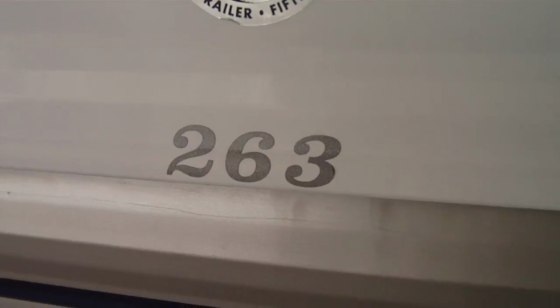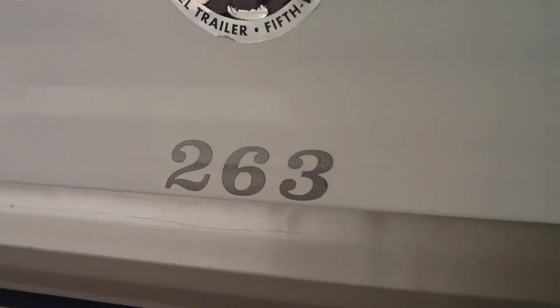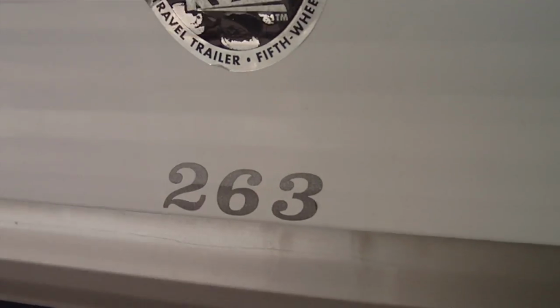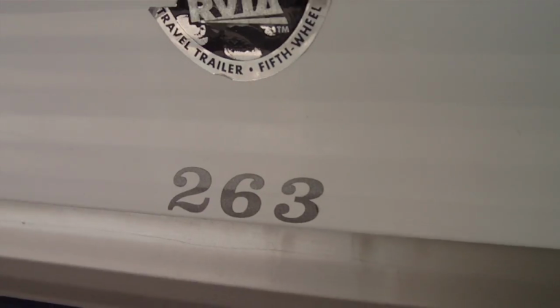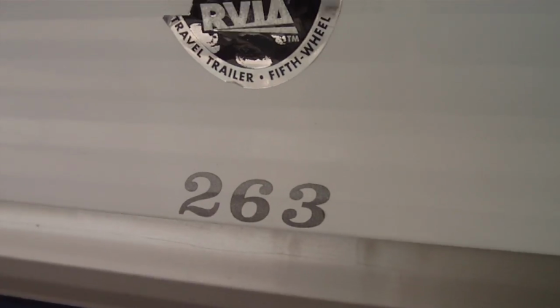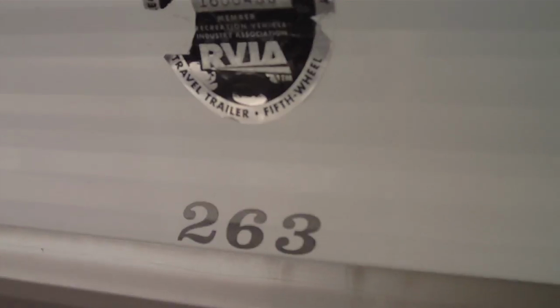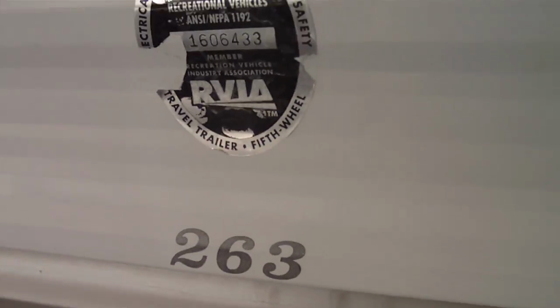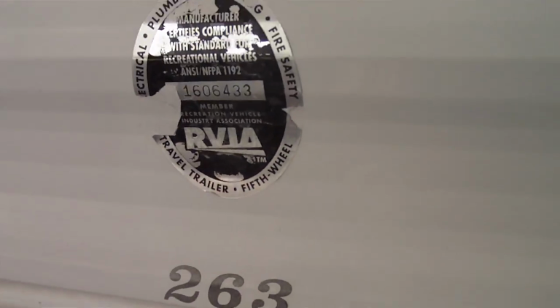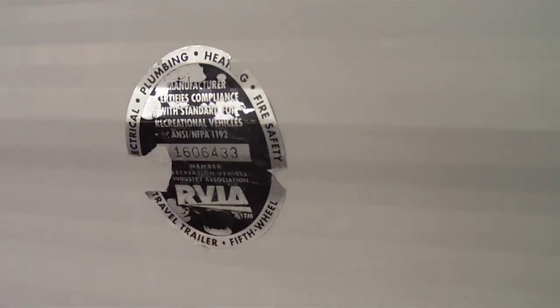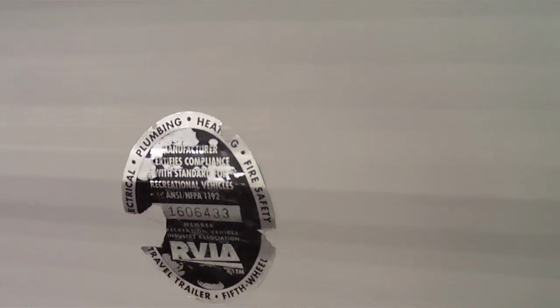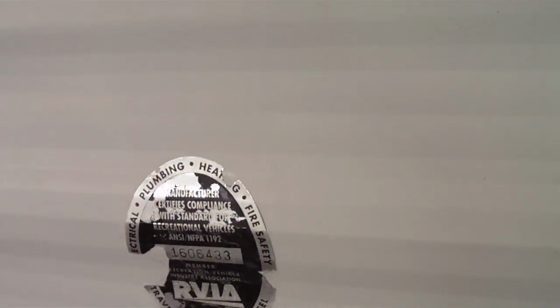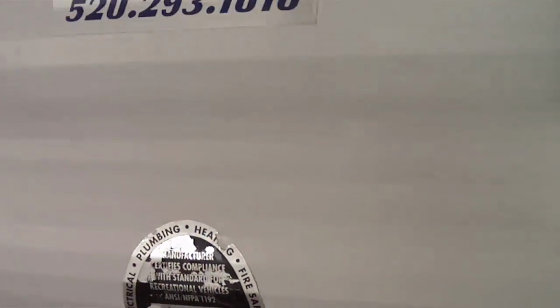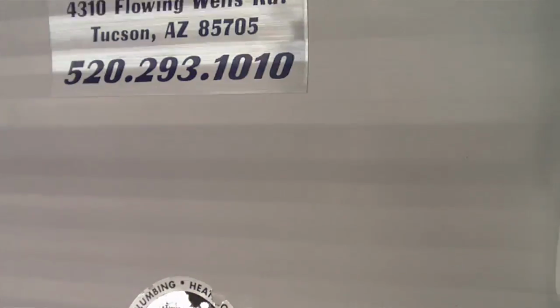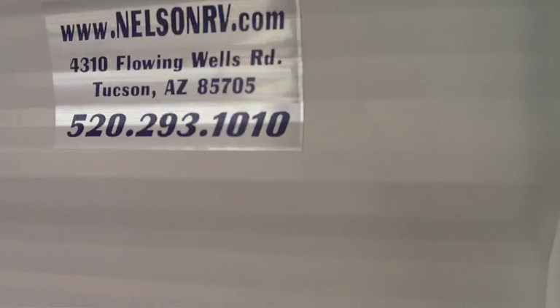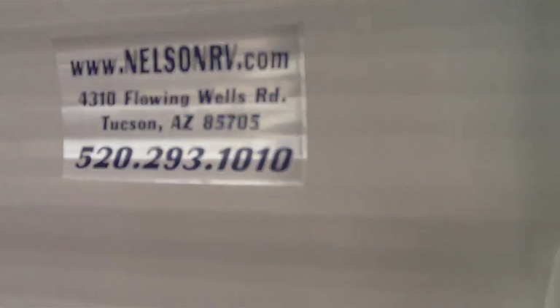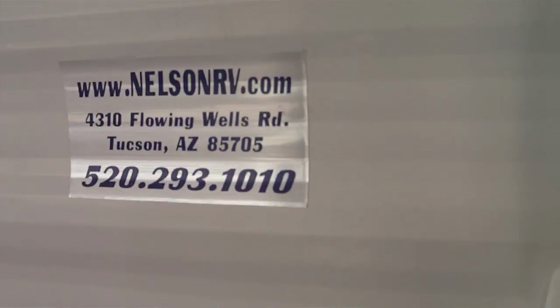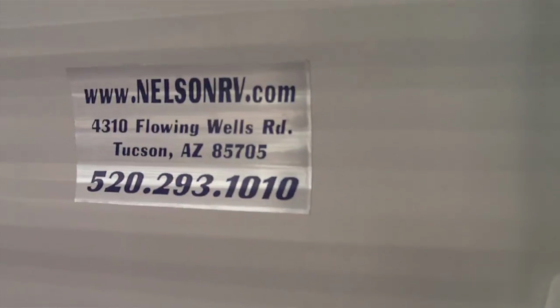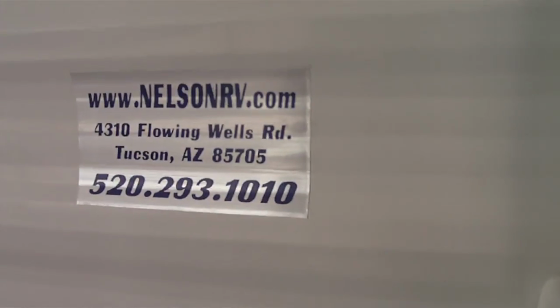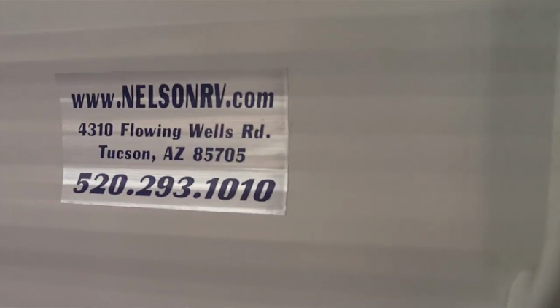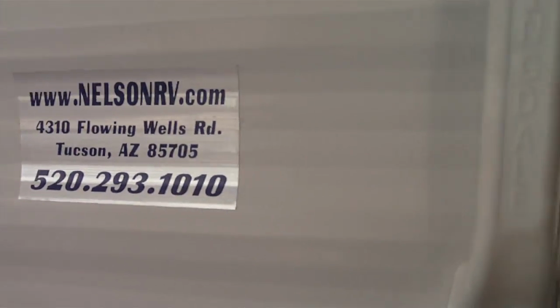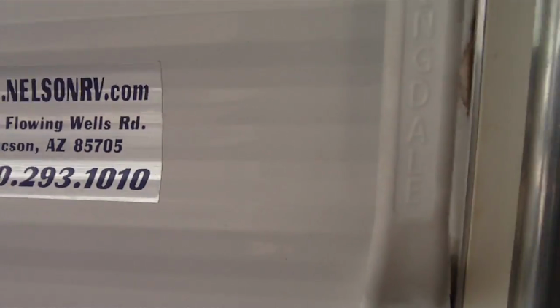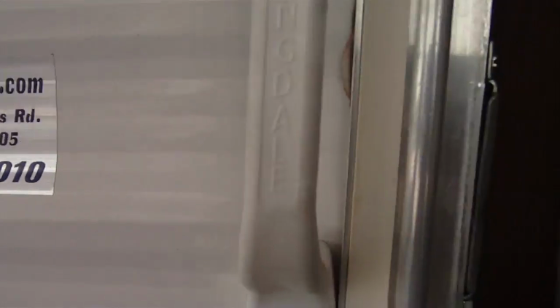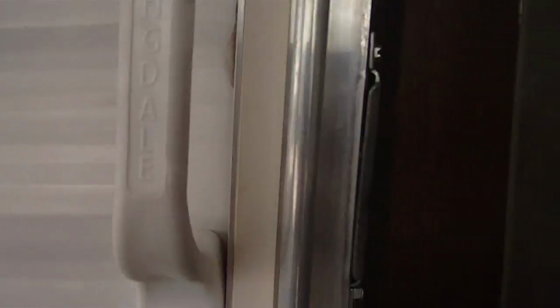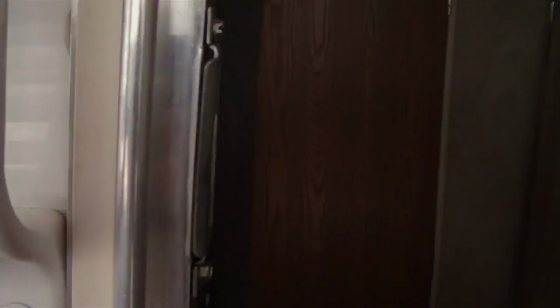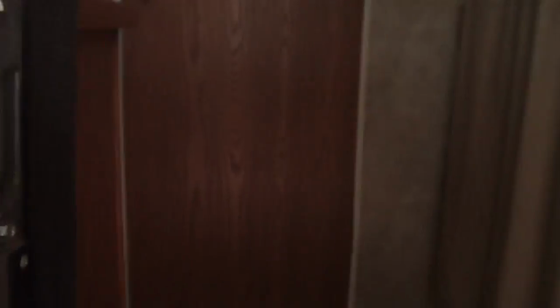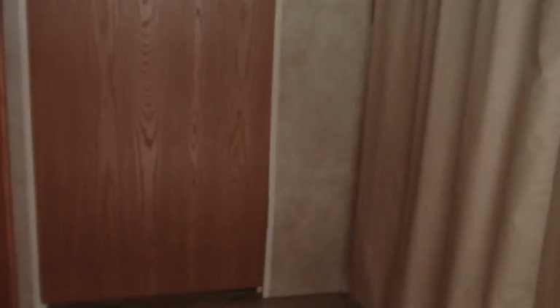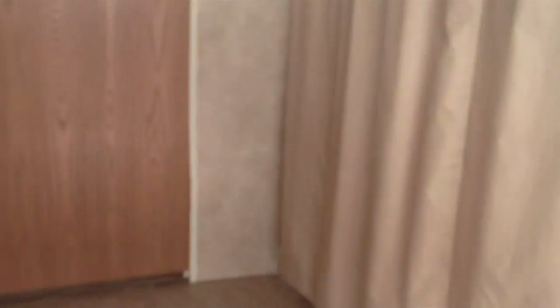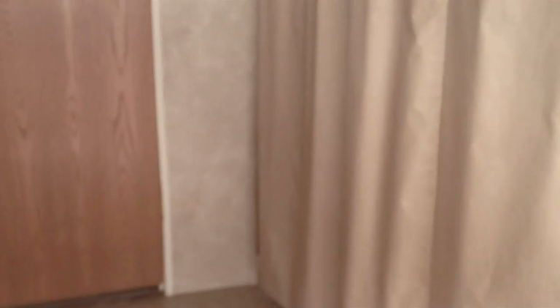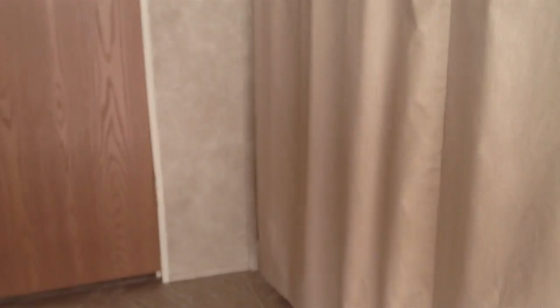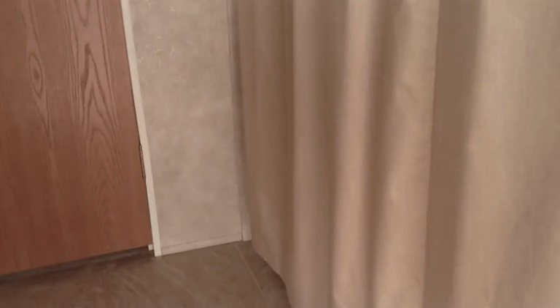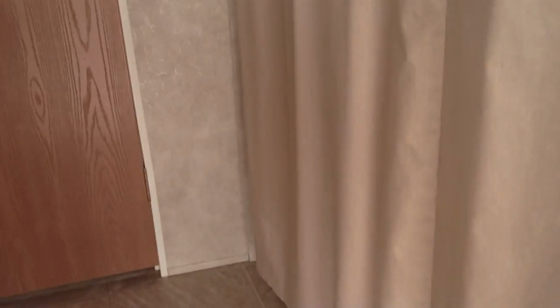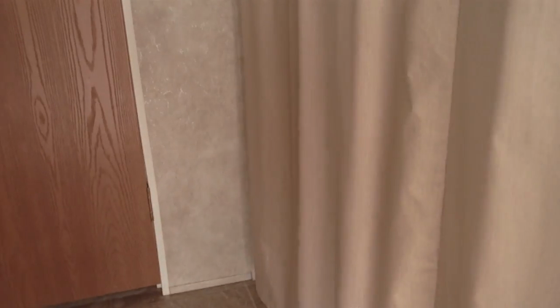This is a Springdale Model 263, a 2005 year model by Keystone.